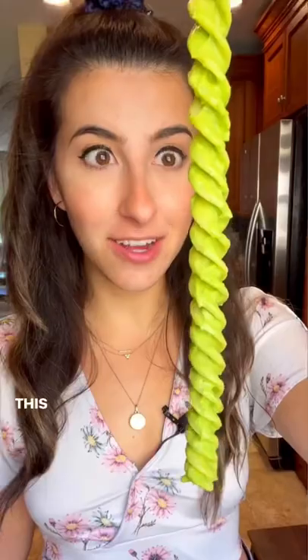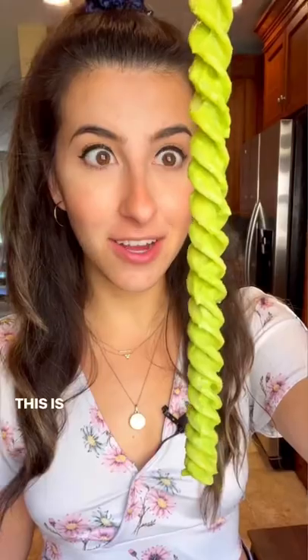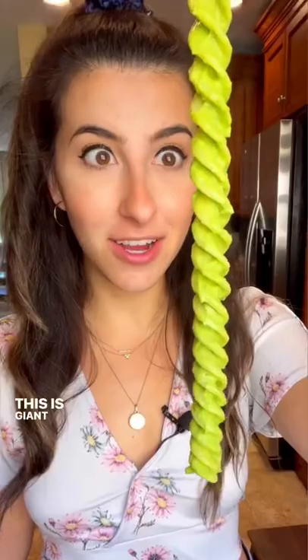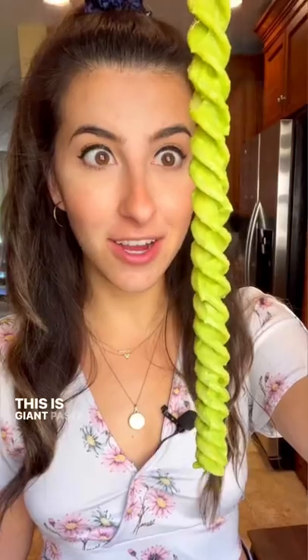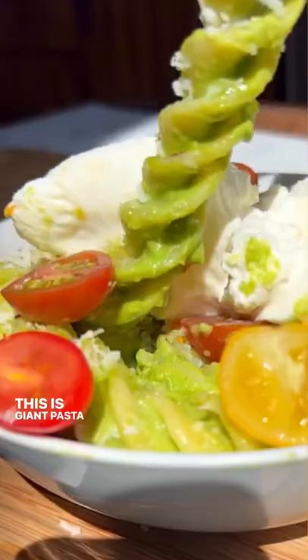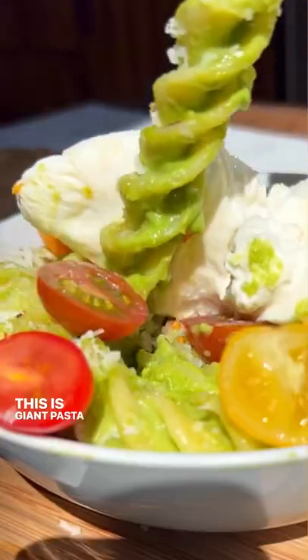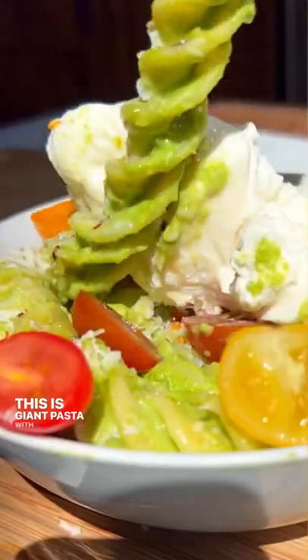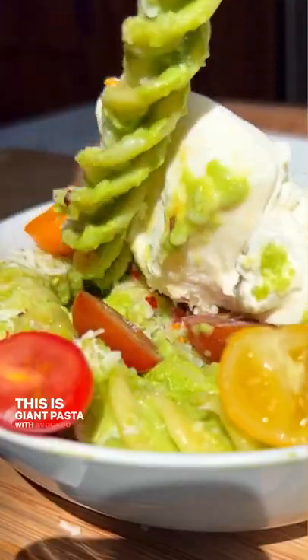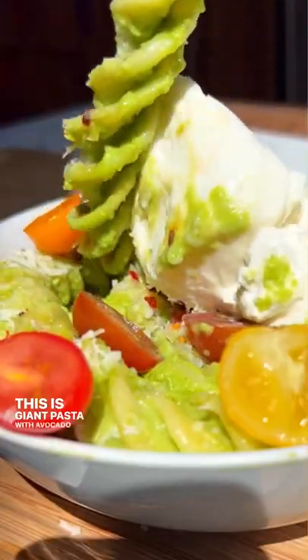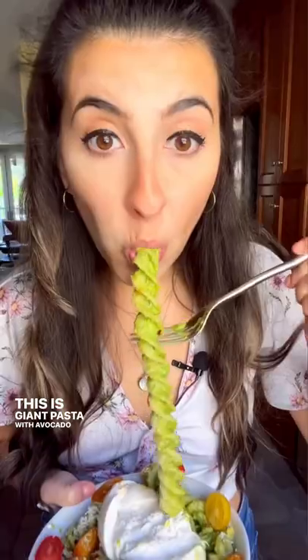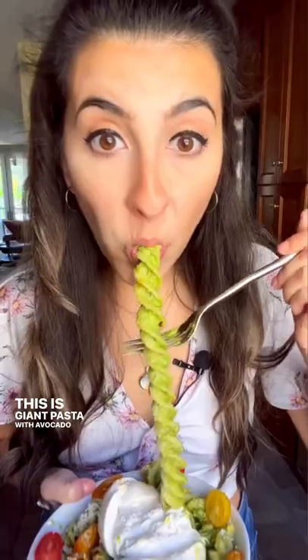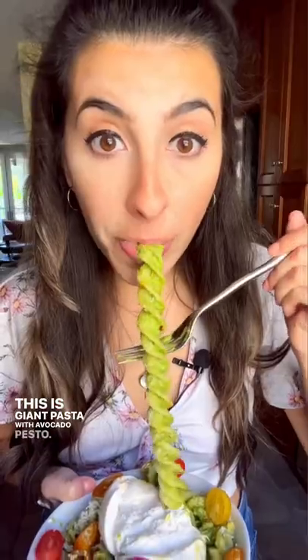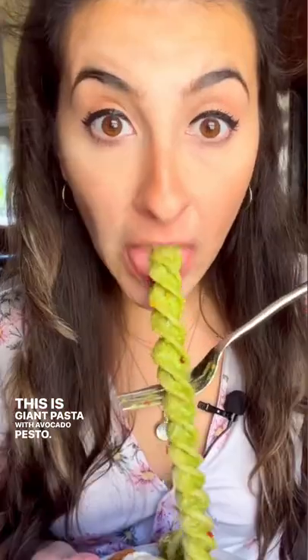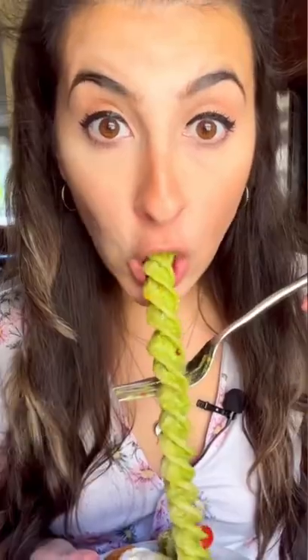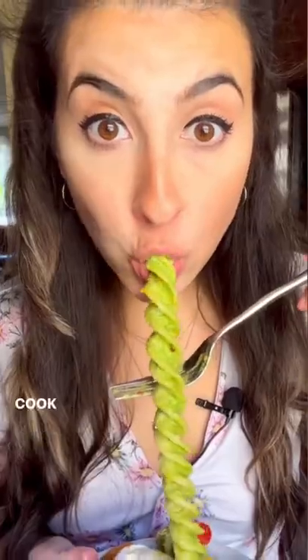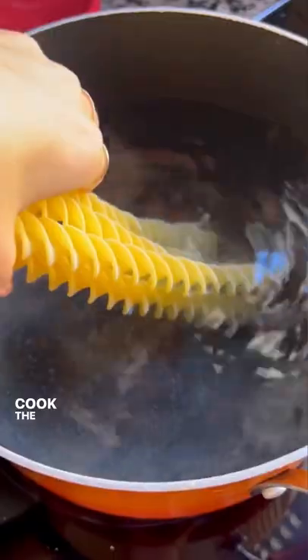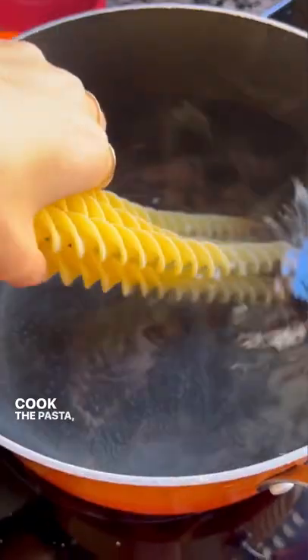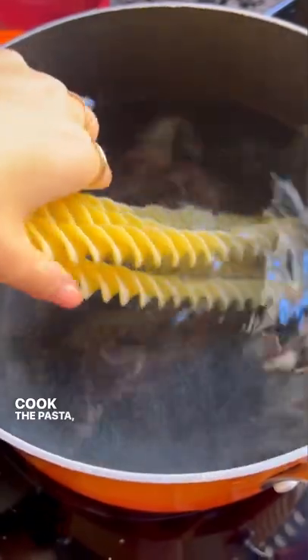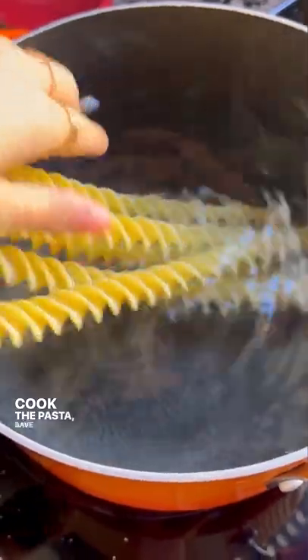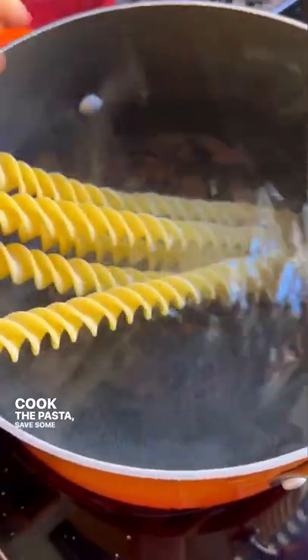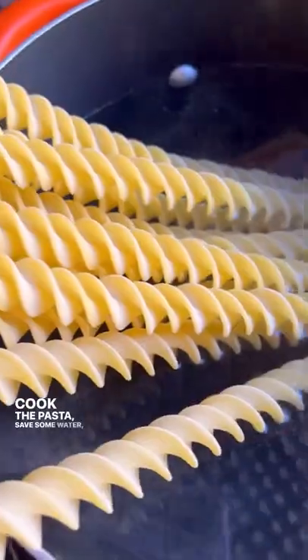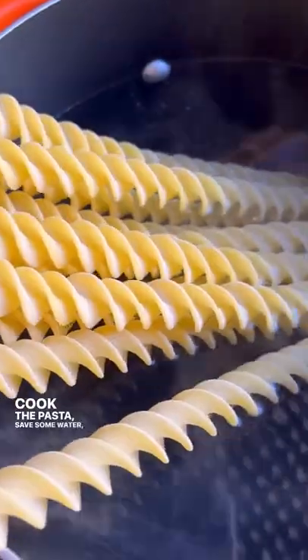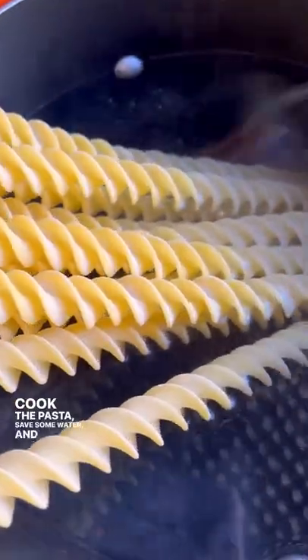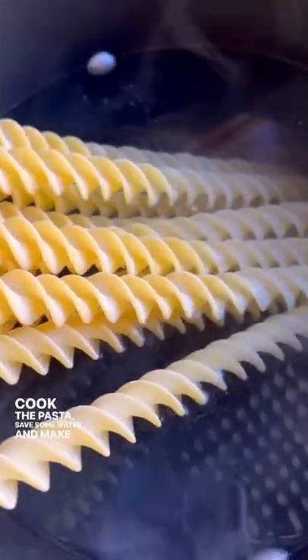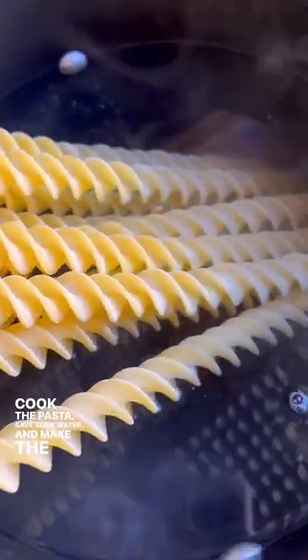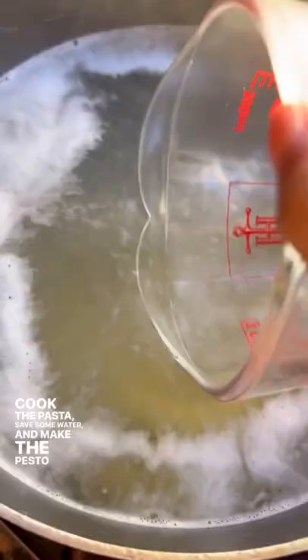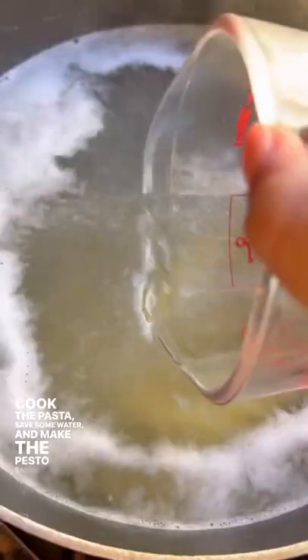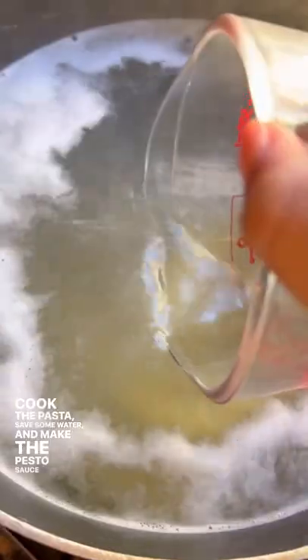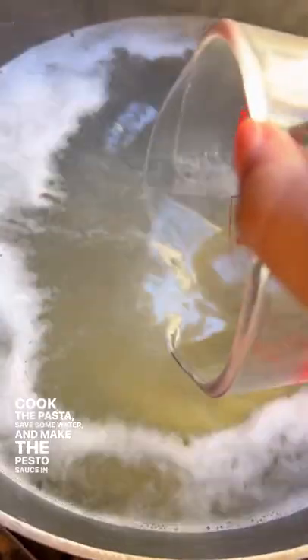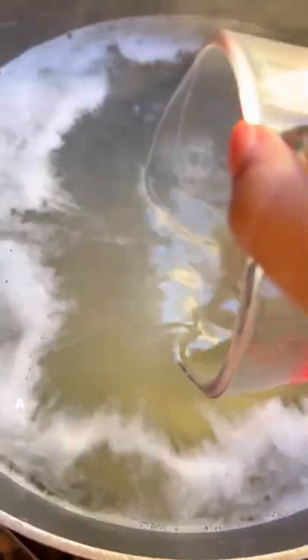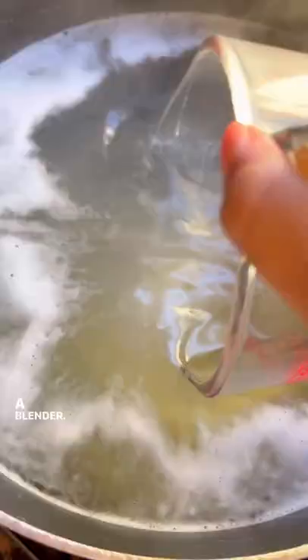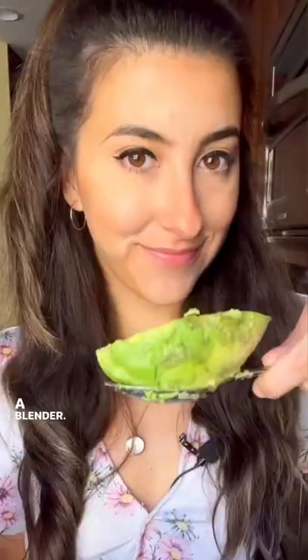This is giant pasta with avocado pesto. Cook the pasta, save some water, and make the pesto sauce in a blender.